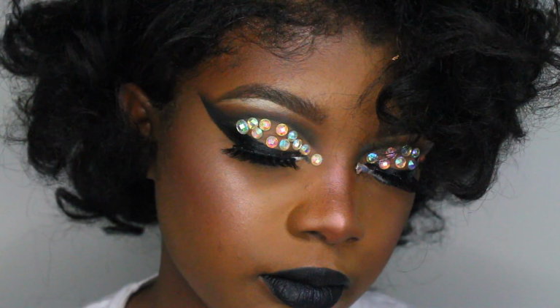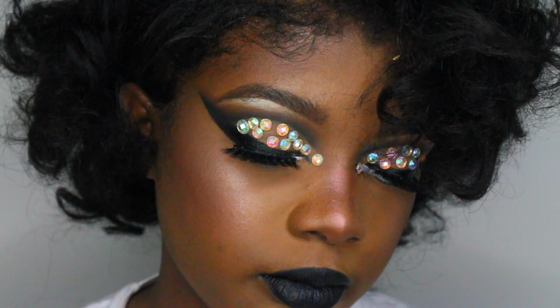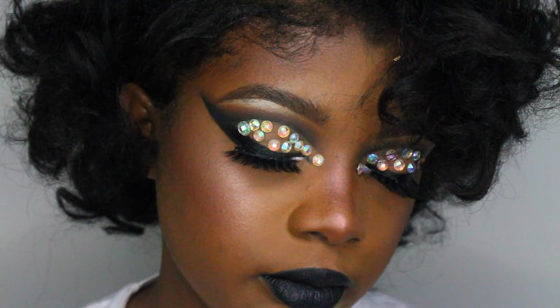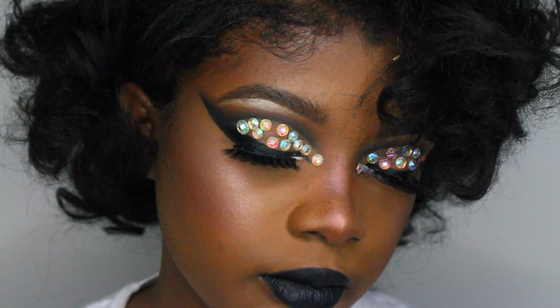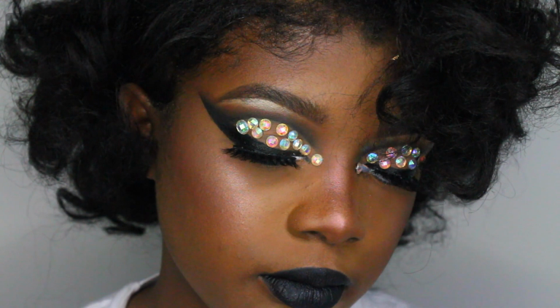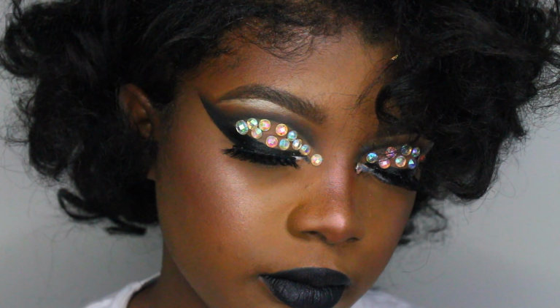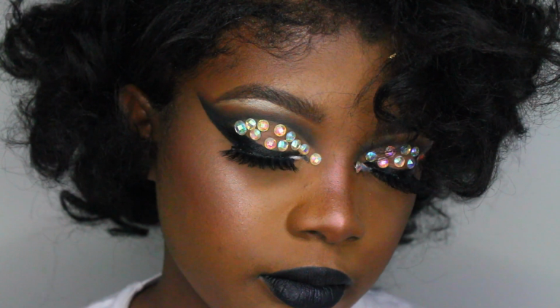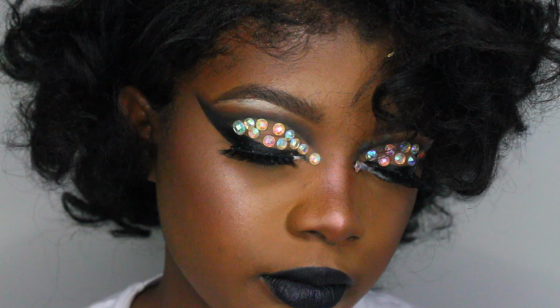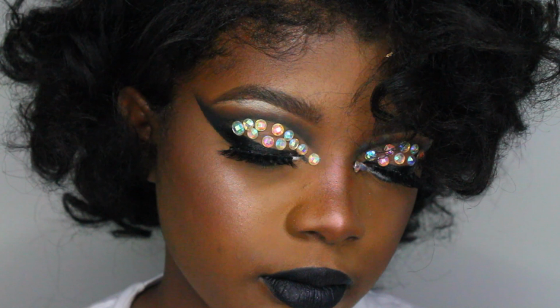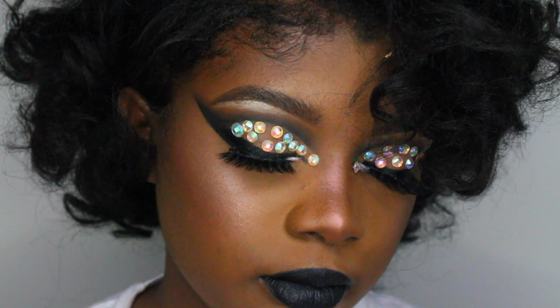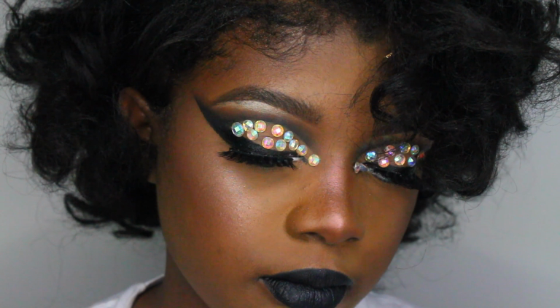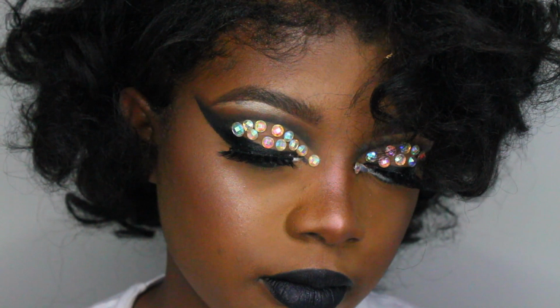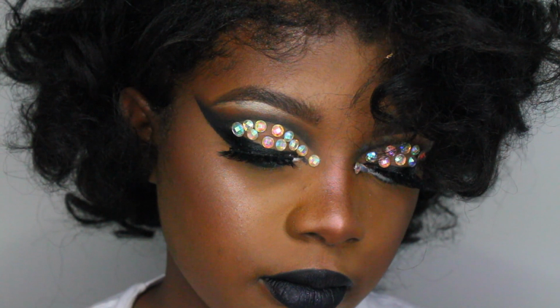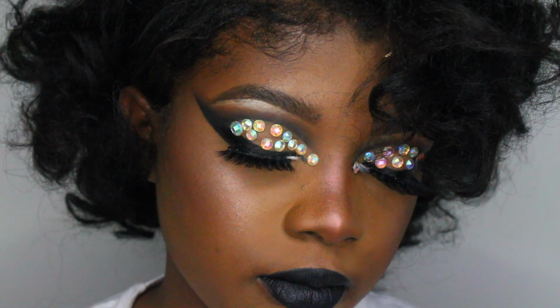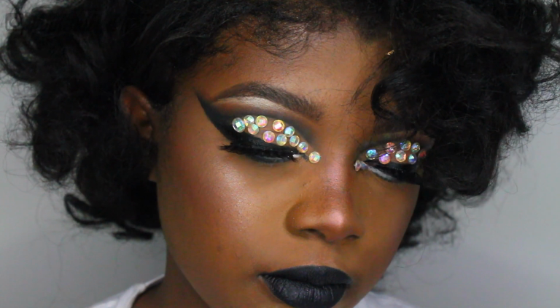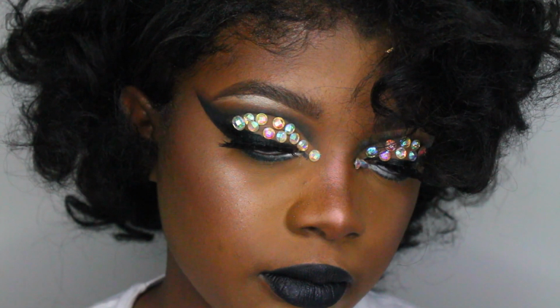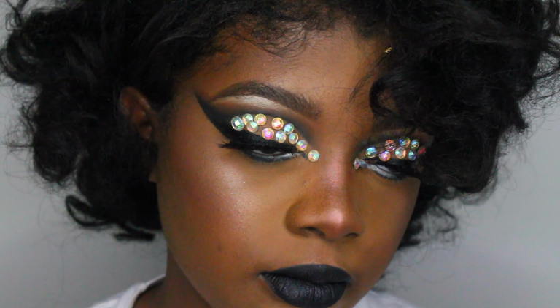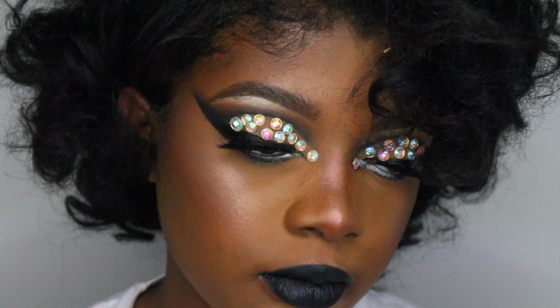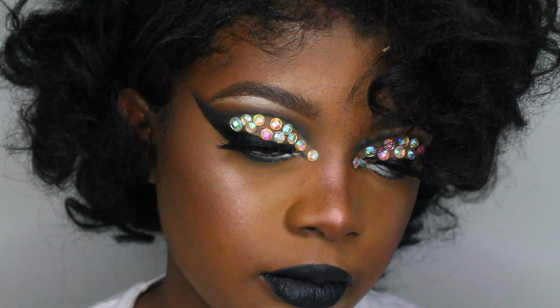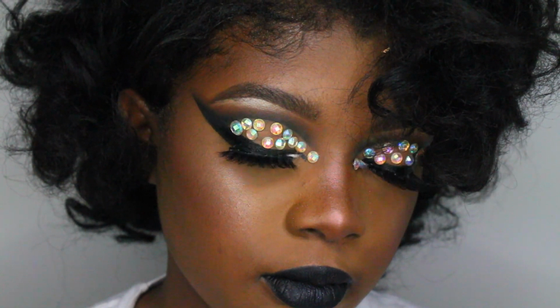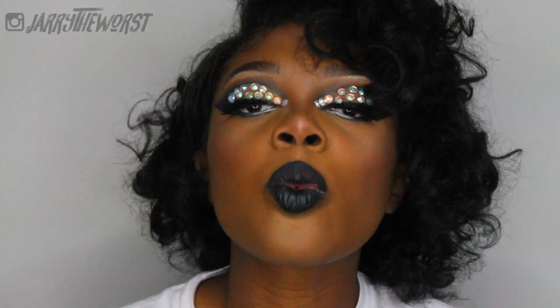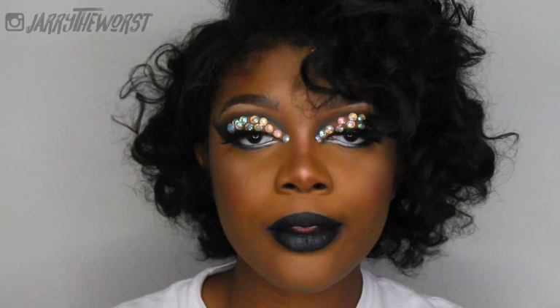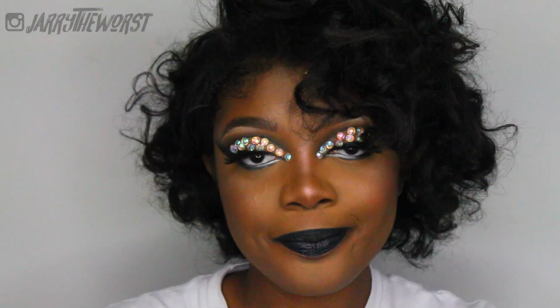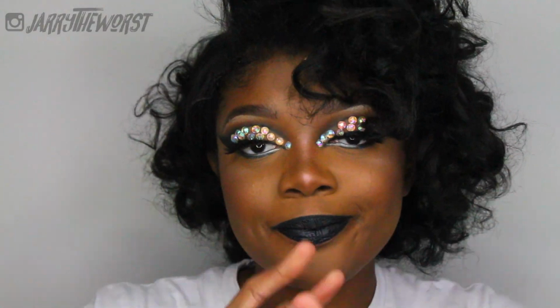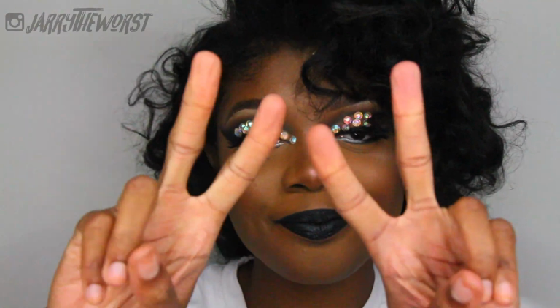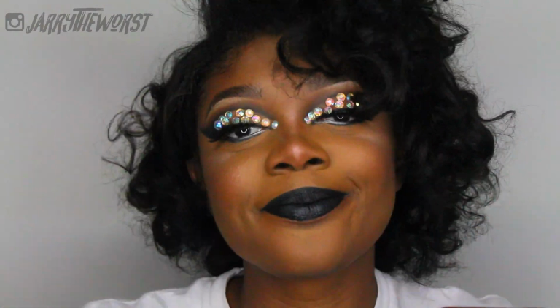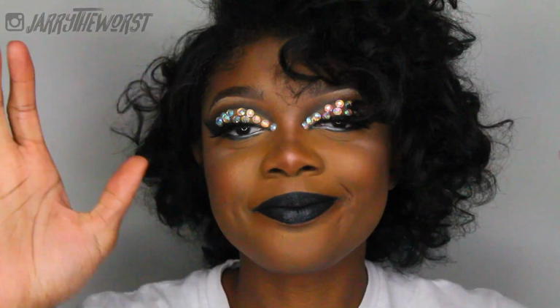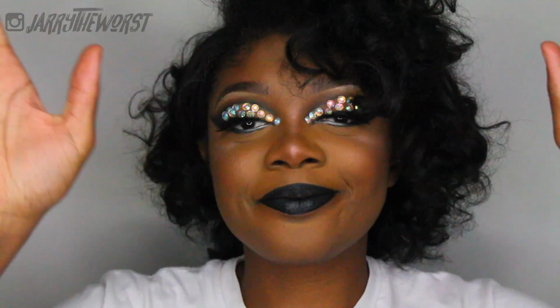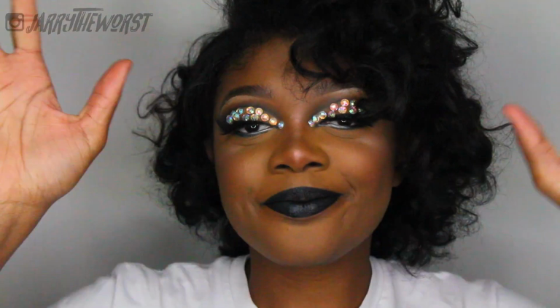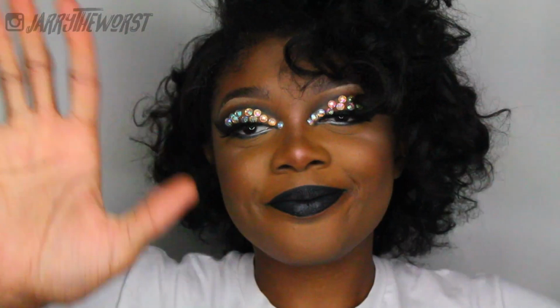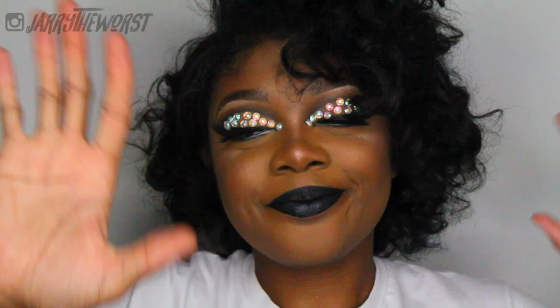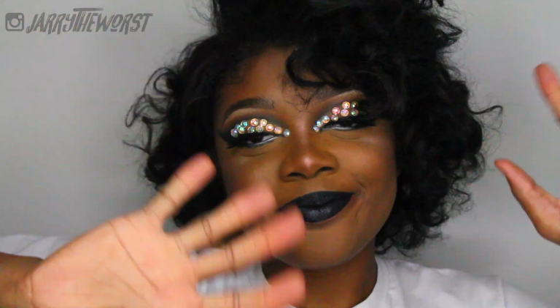Thank you guys for watching. I really hope you enjoyed this look as much as I enjoyed making it. I'll see you in my next video — bye y'all!